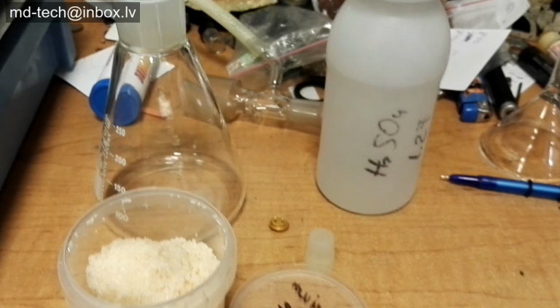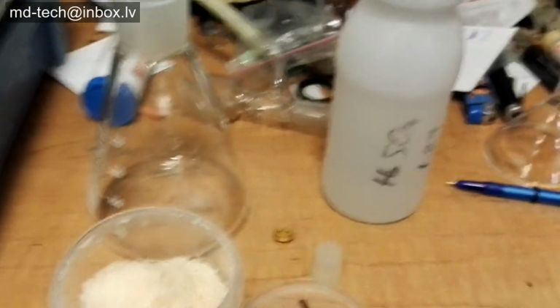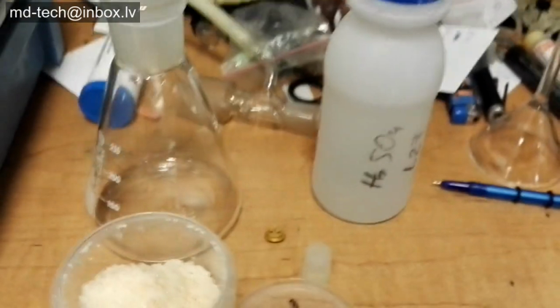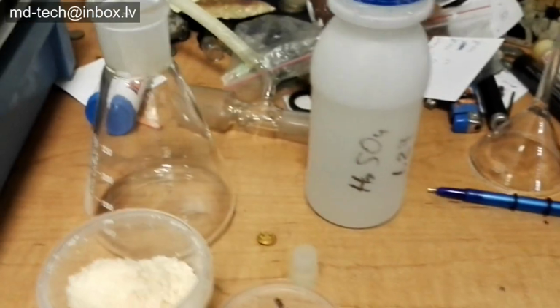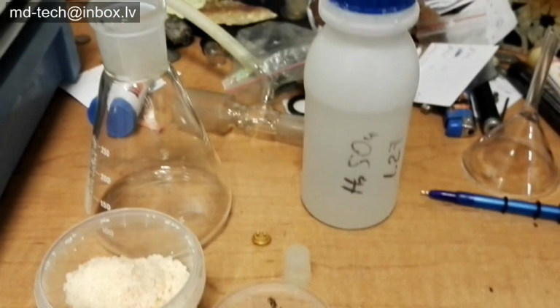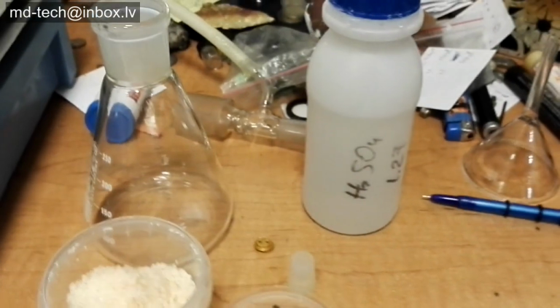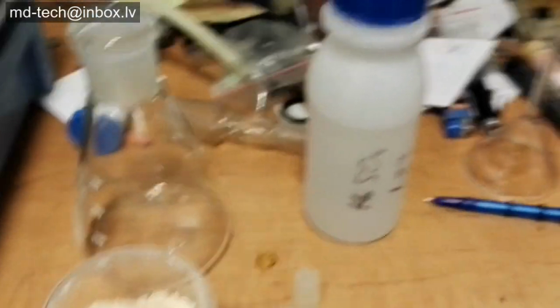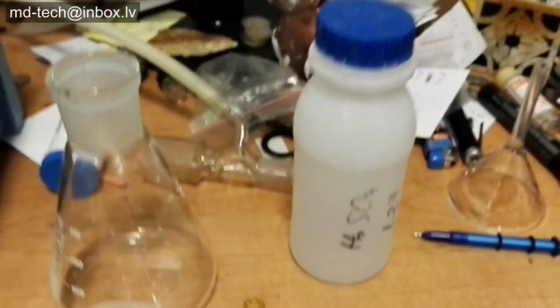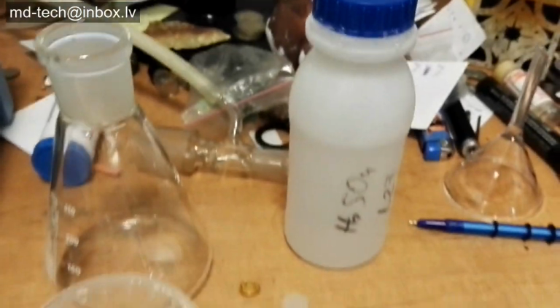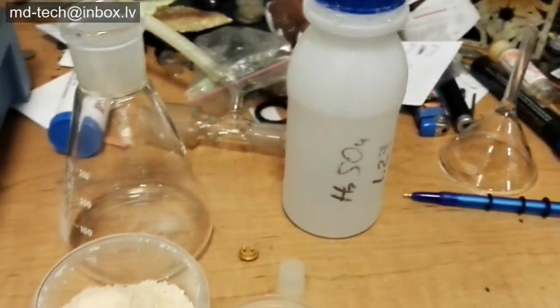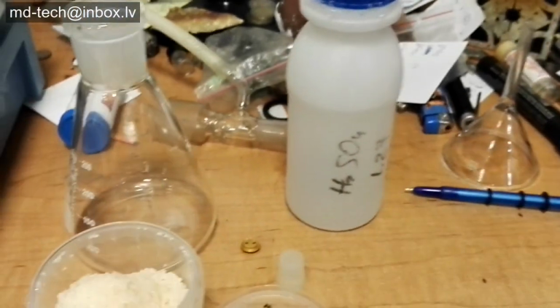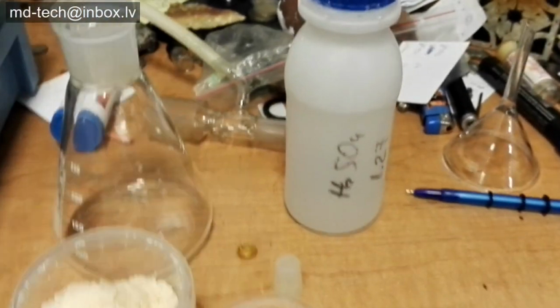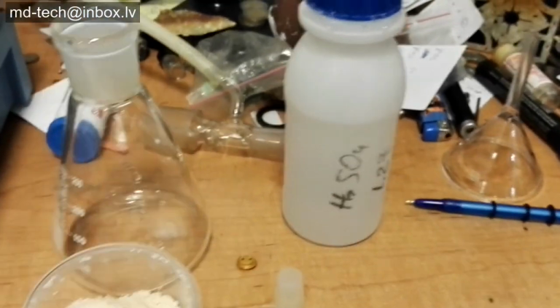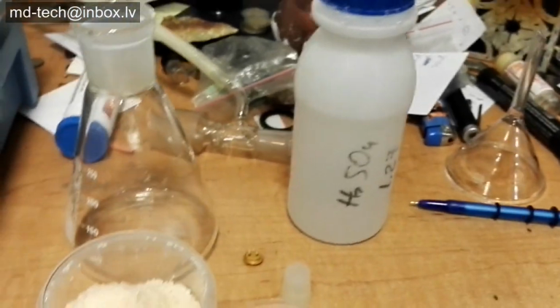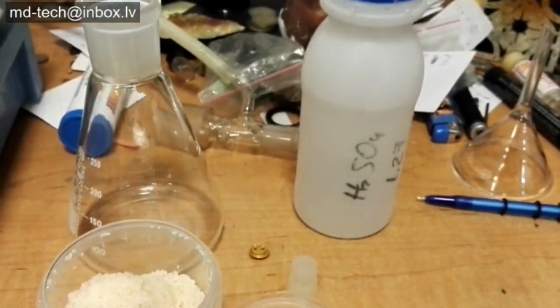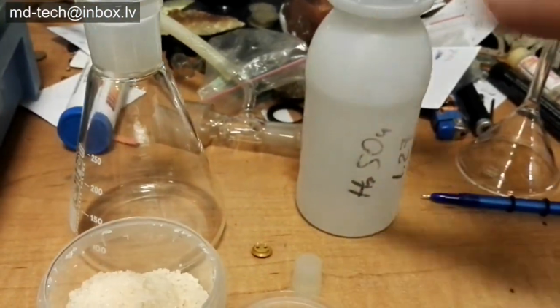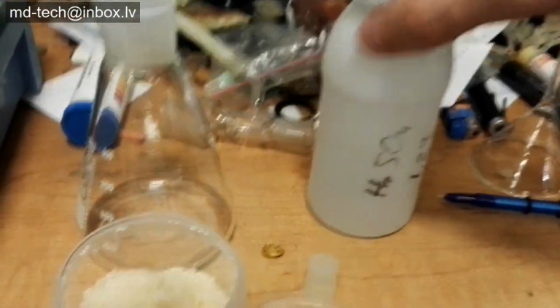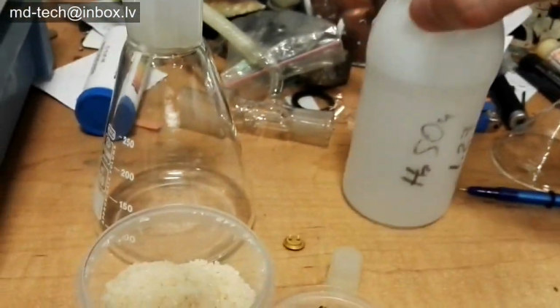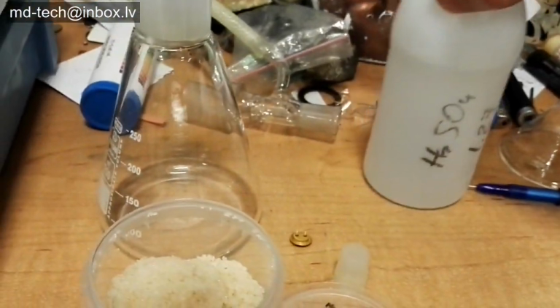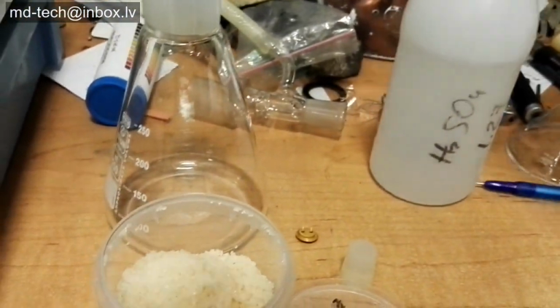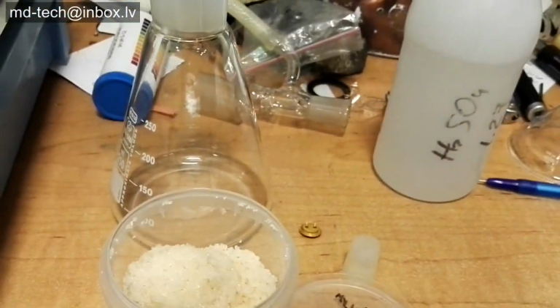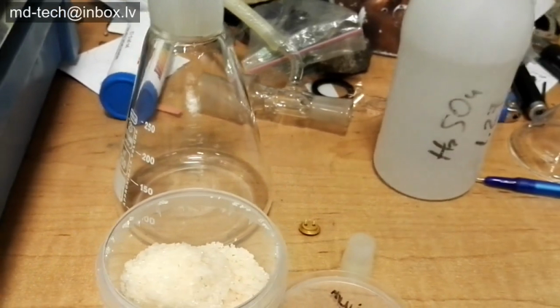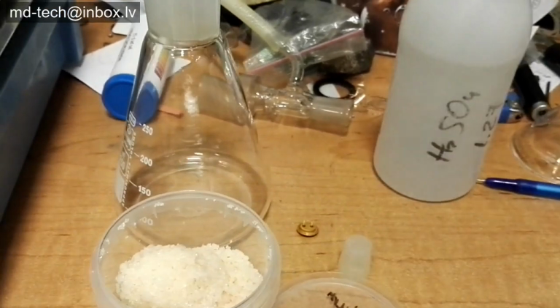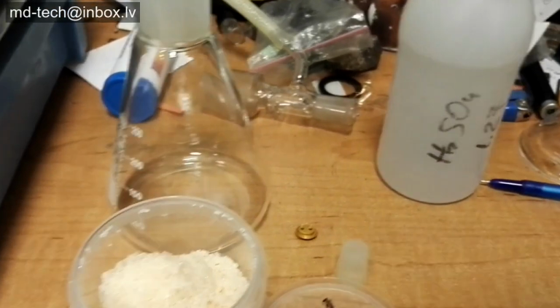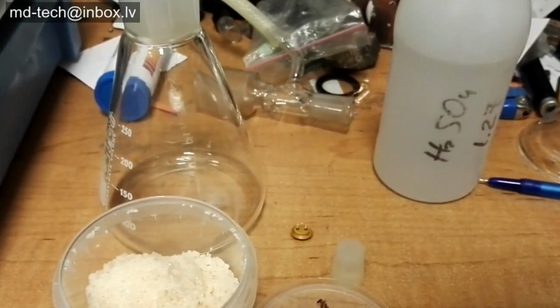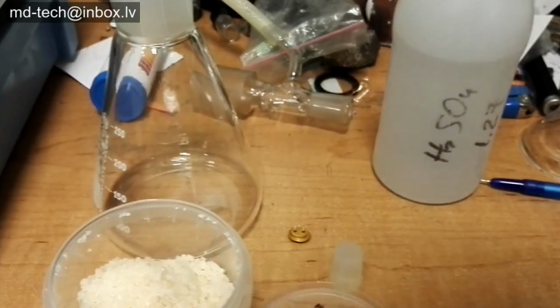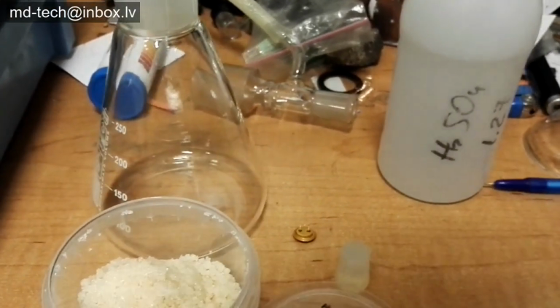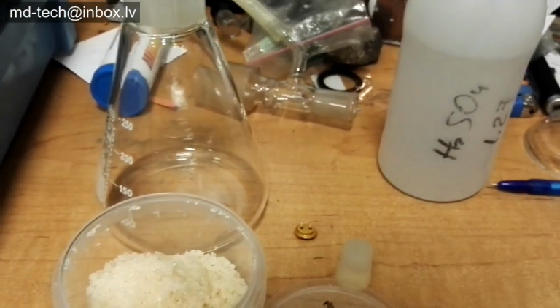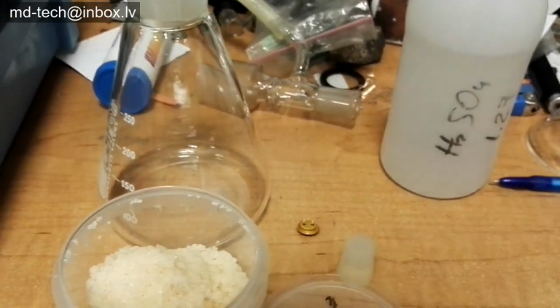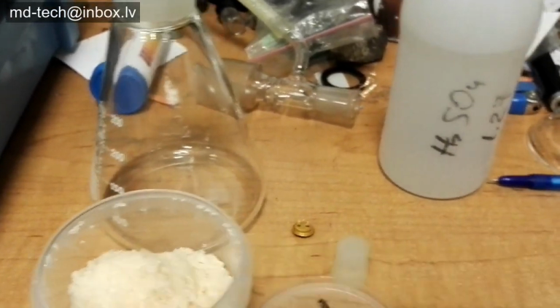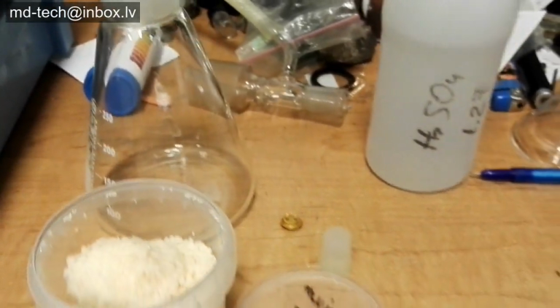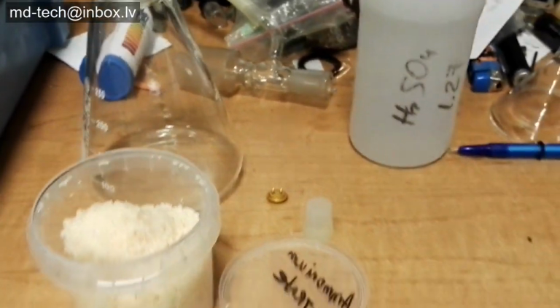Hi friends, today I show how to dissolve base metals in gold scrap using very simple chemicals.